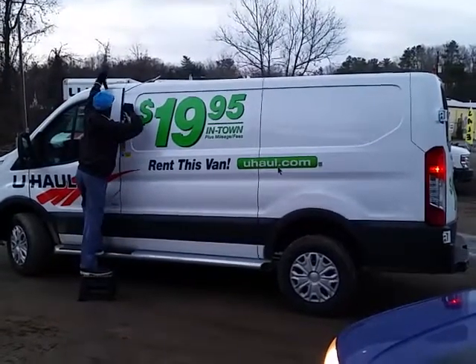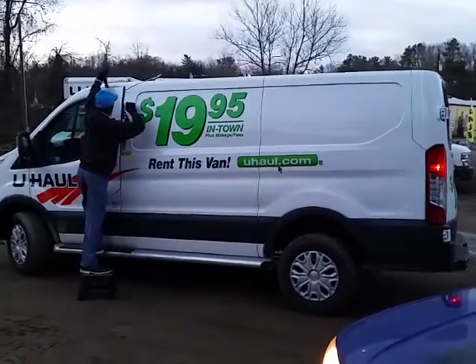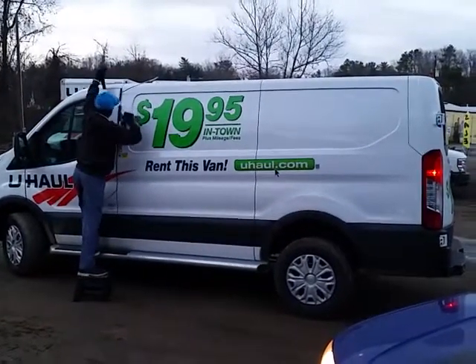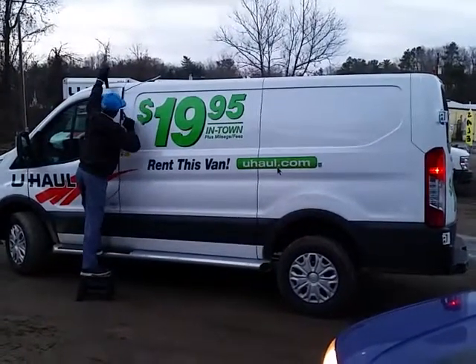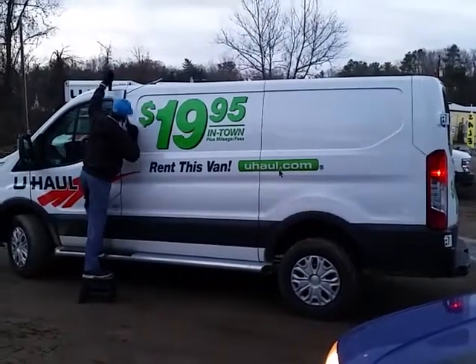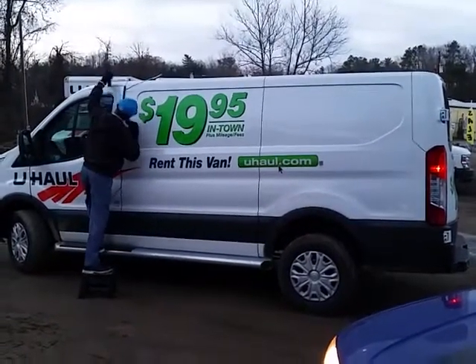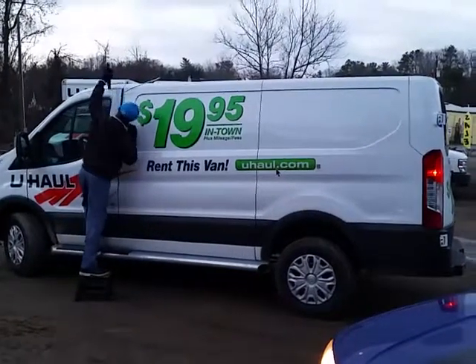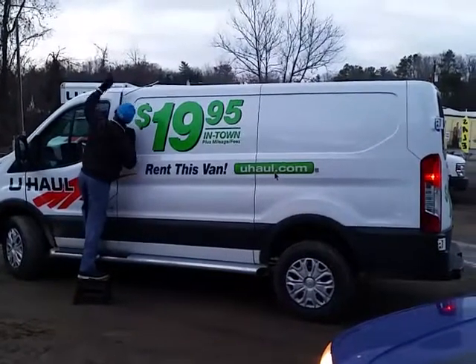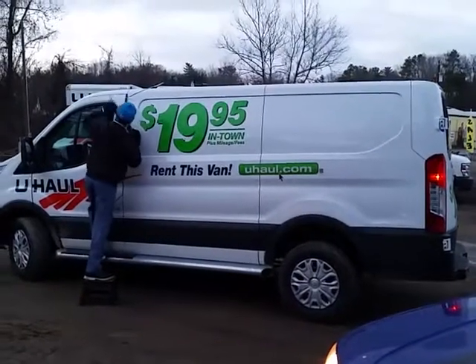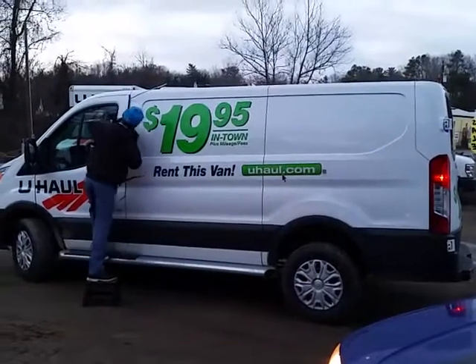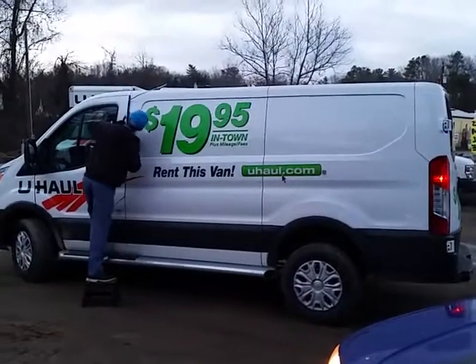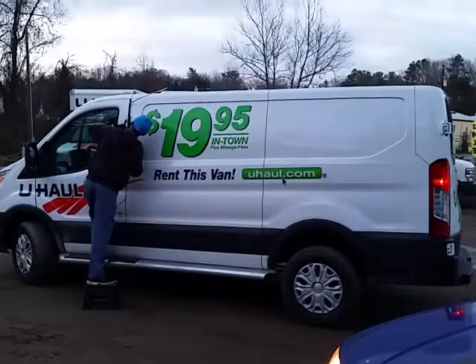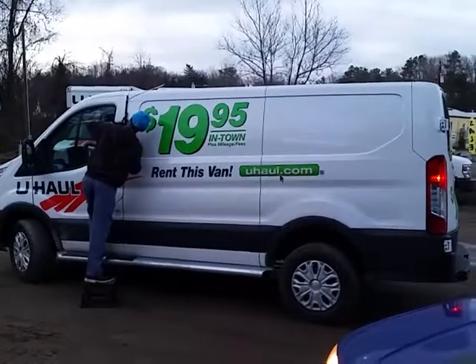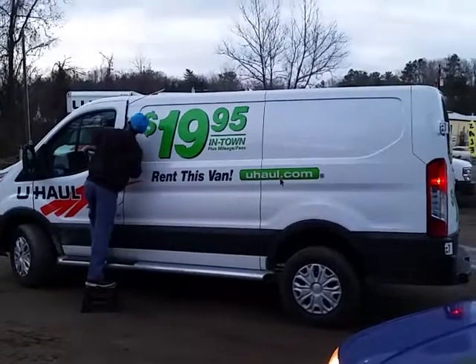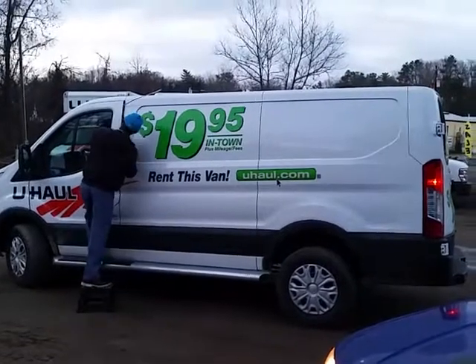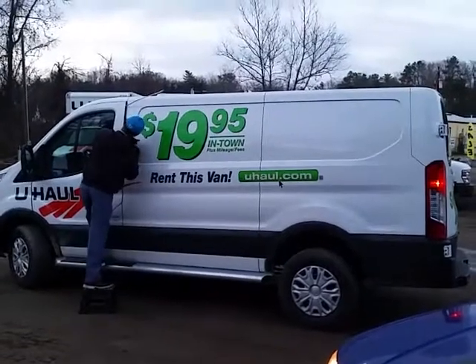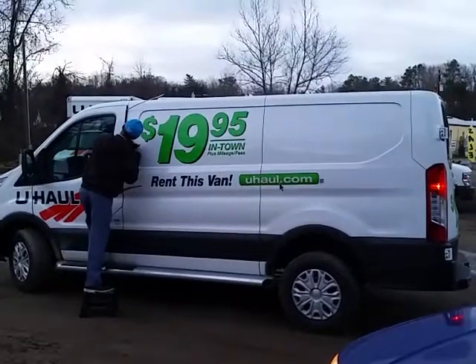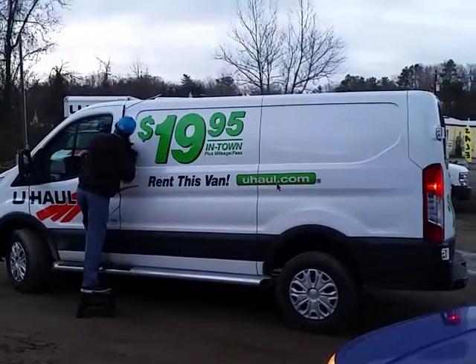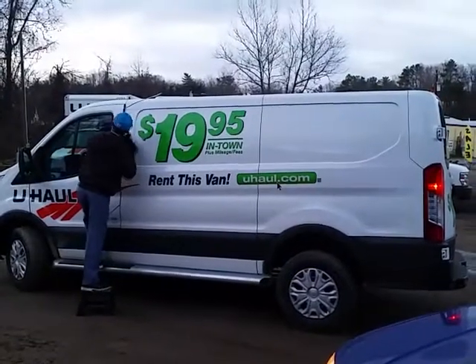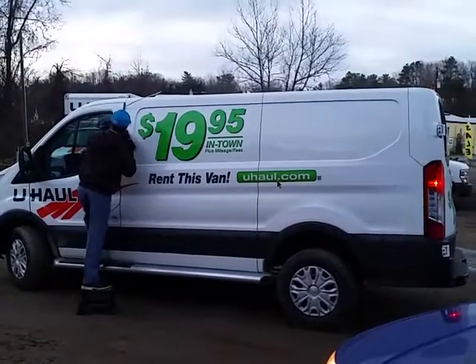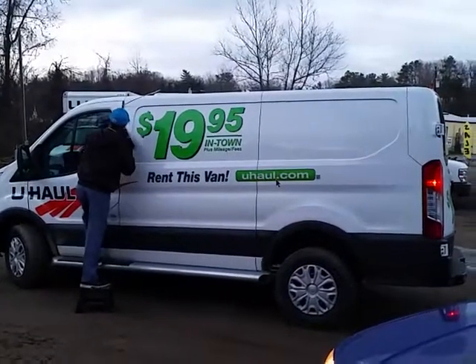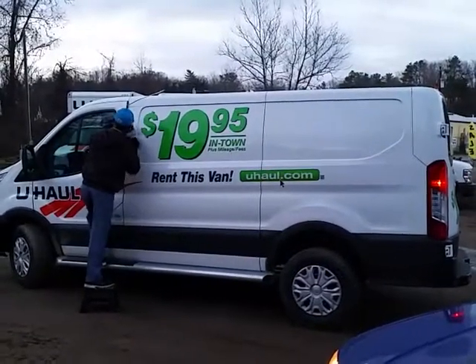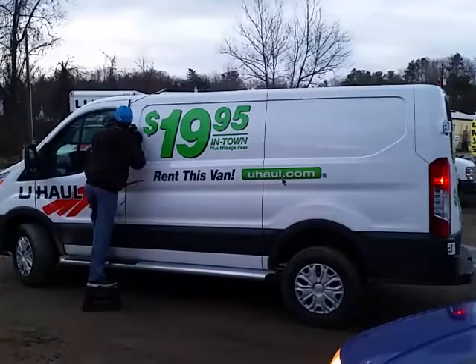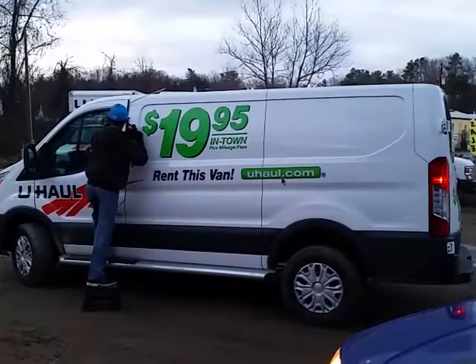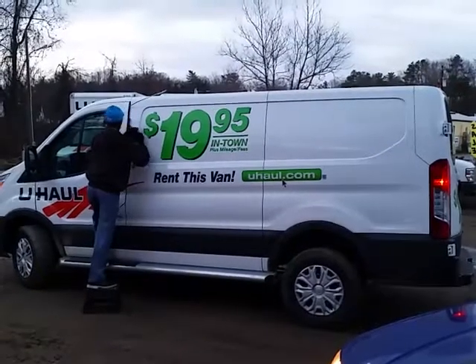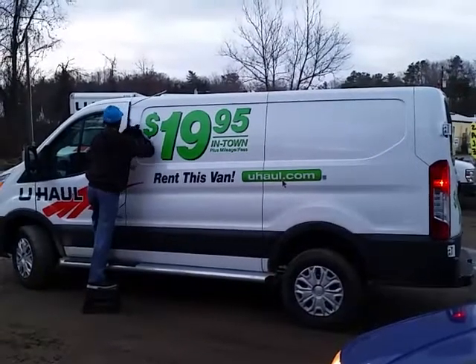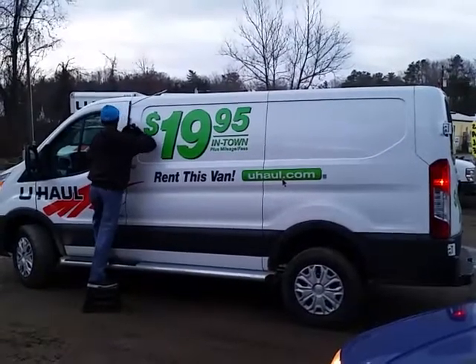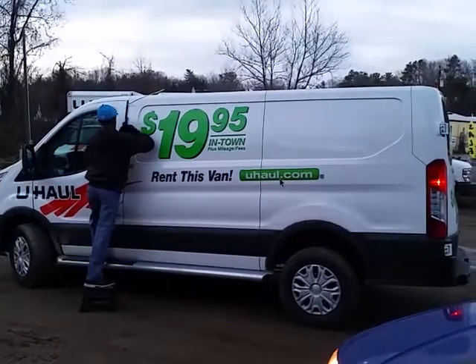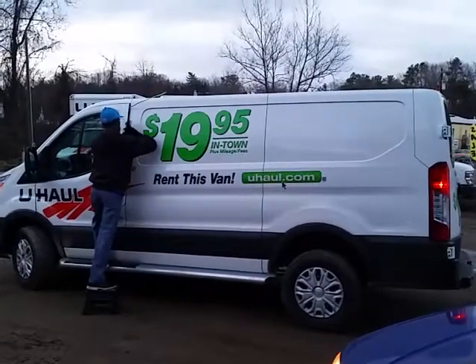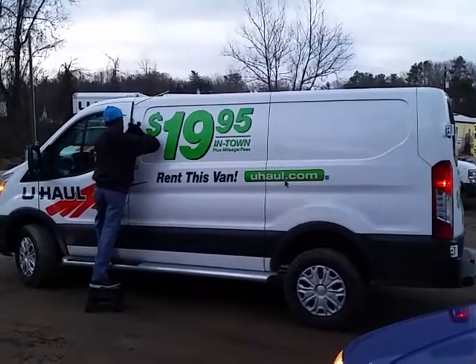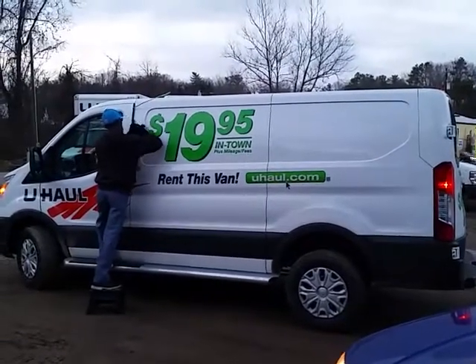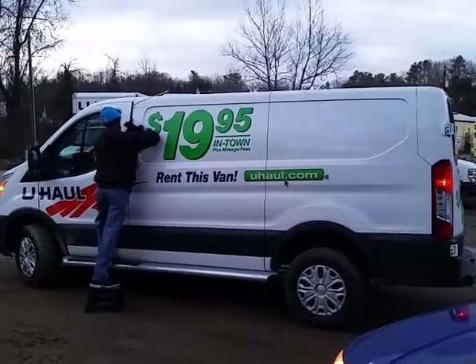This is a 2016 Ford Transit. It's our 9-foot cargo van that we rent here at U-Haul.